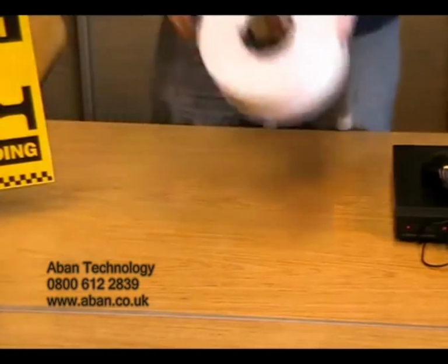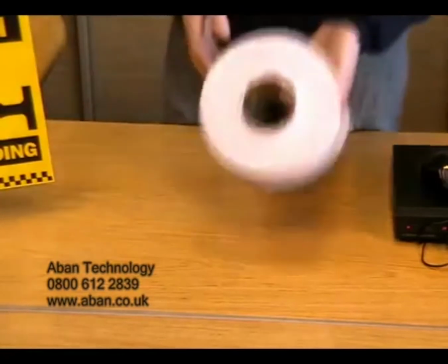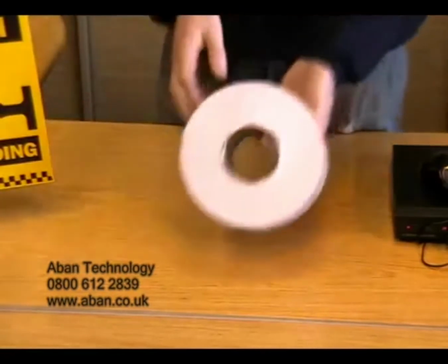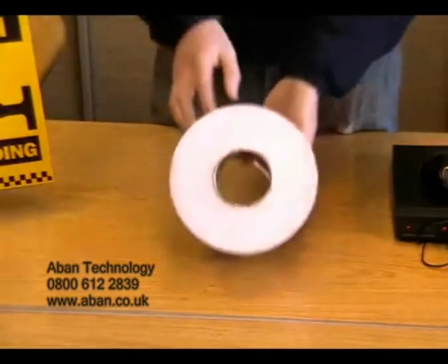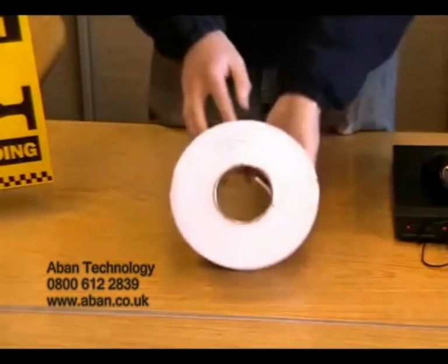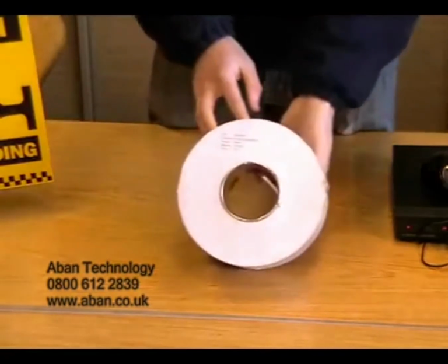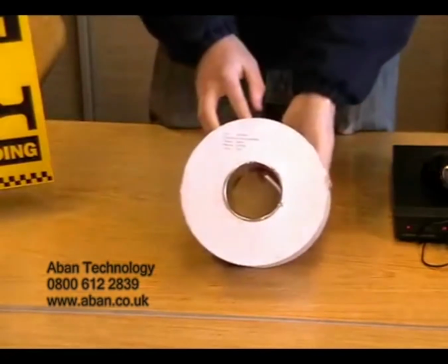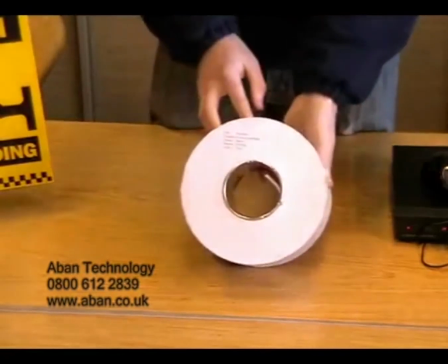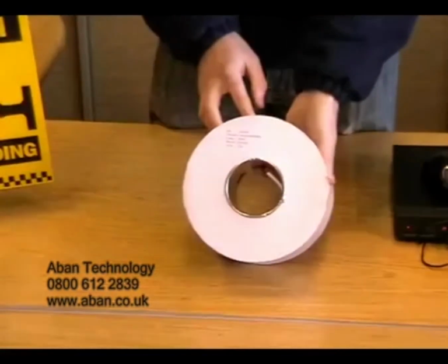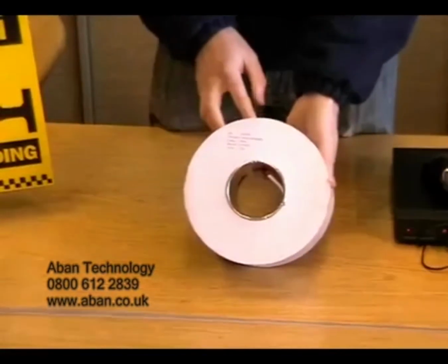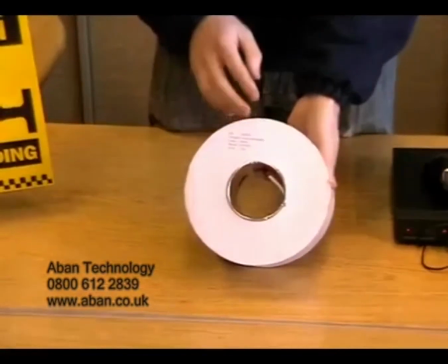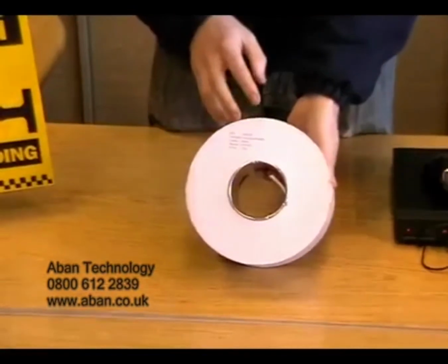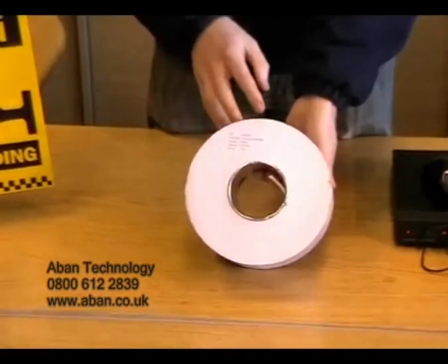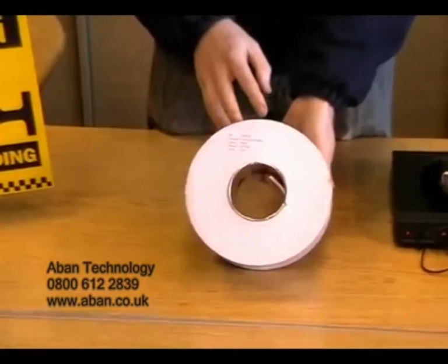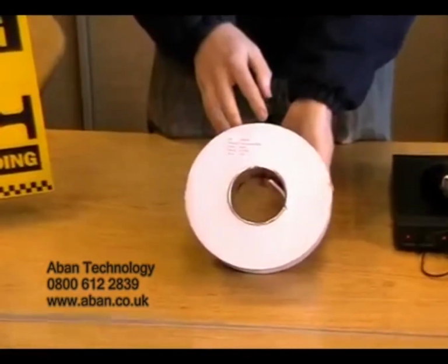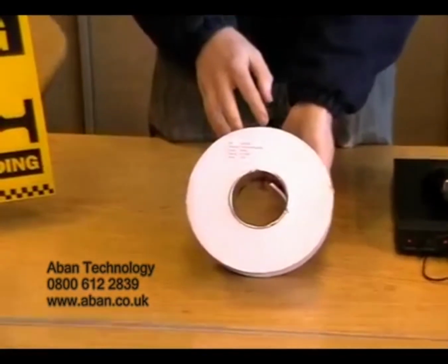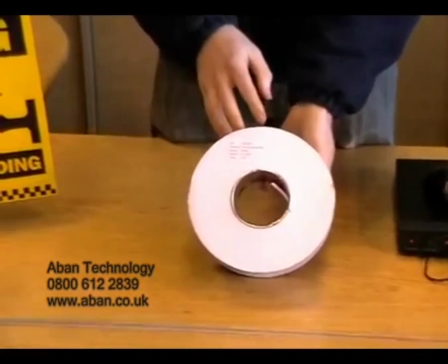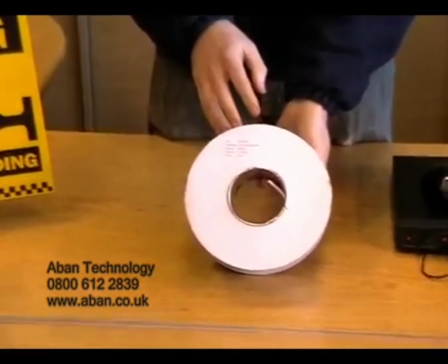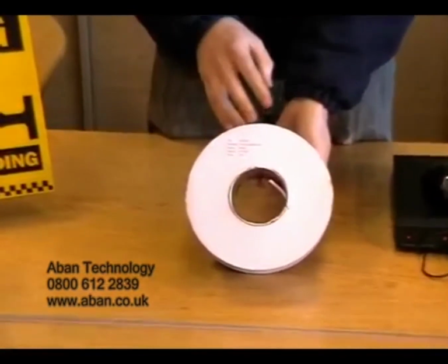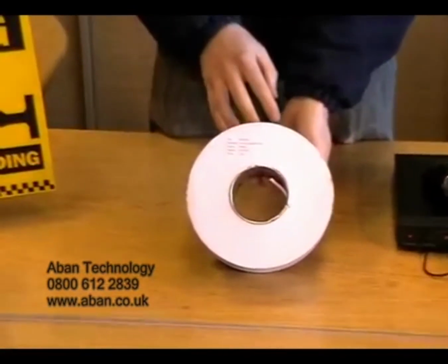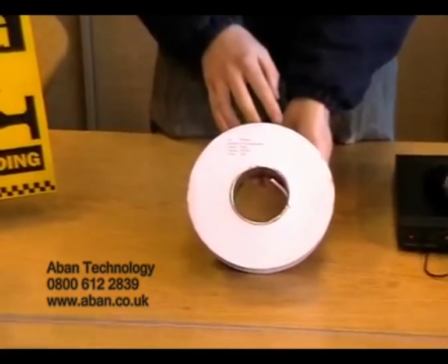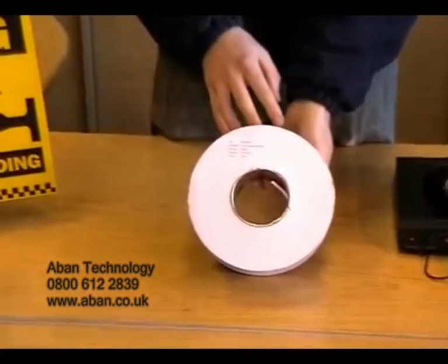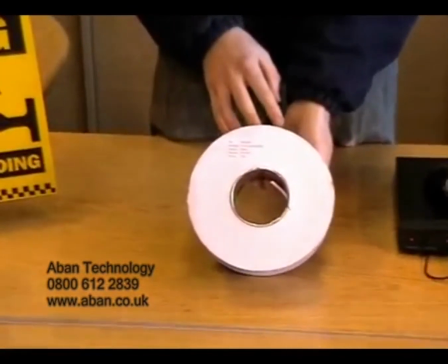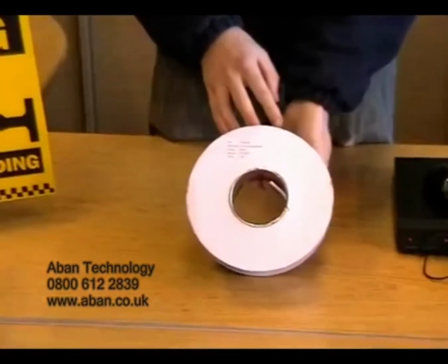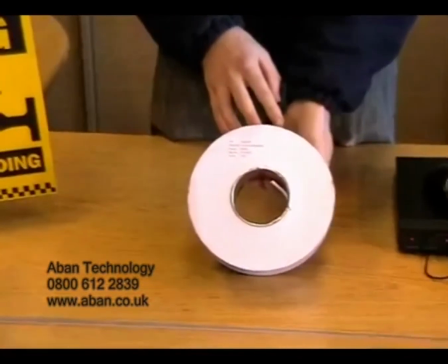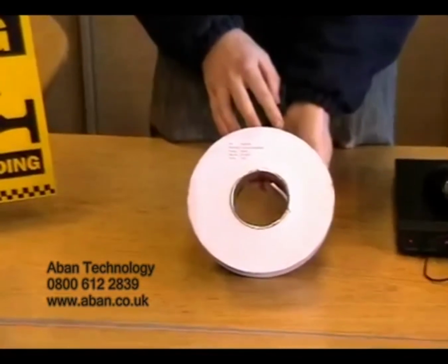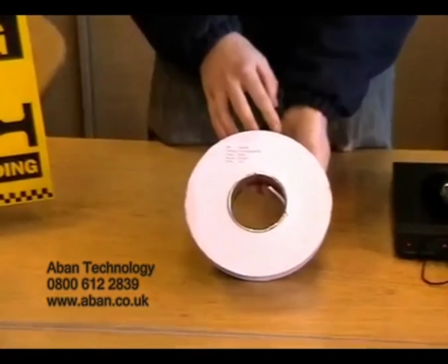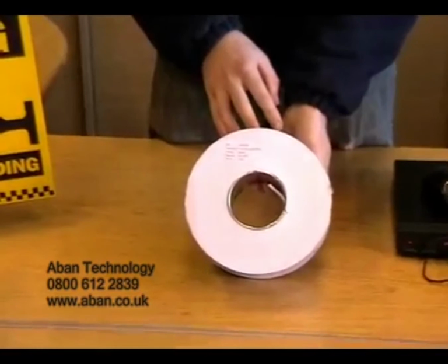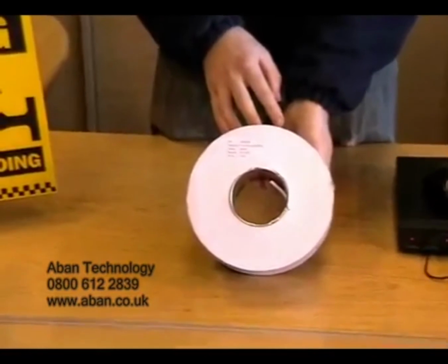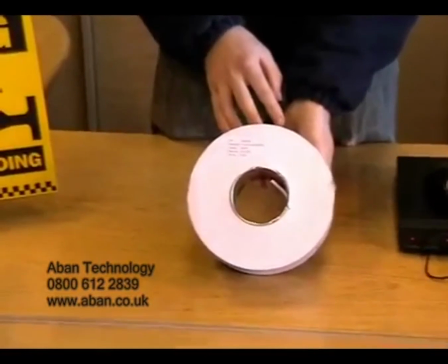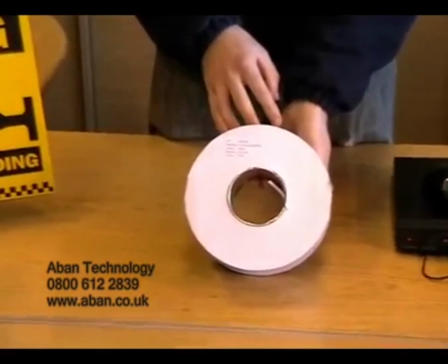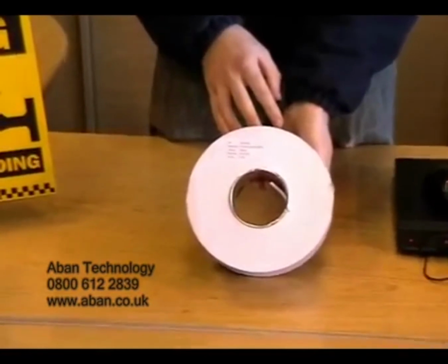We can also provide you with 6 and 8 core alarm cable if required.